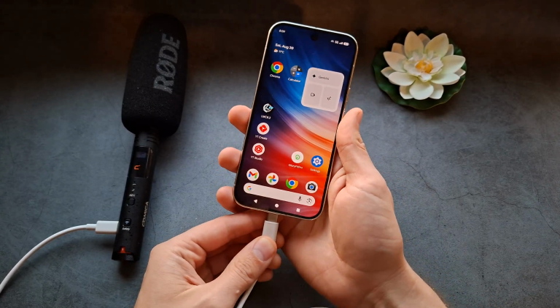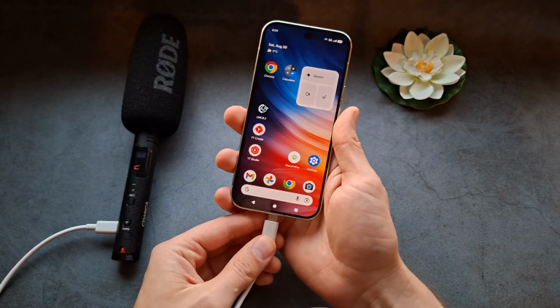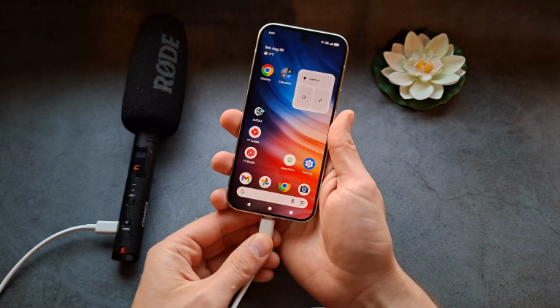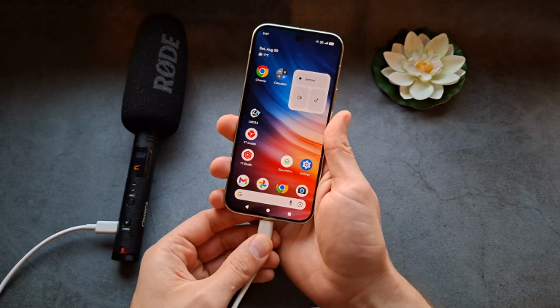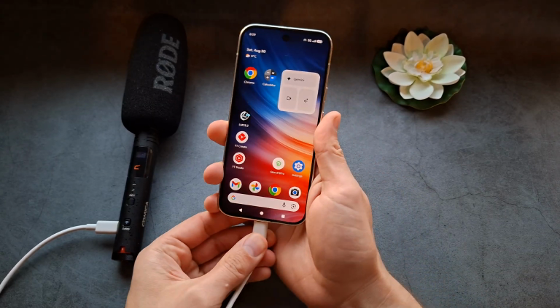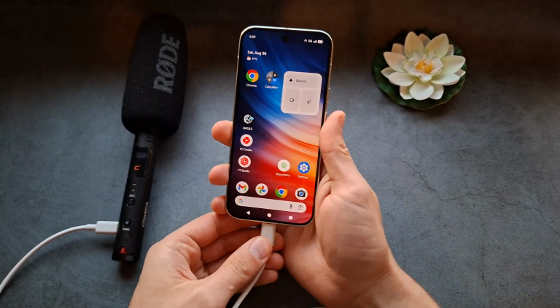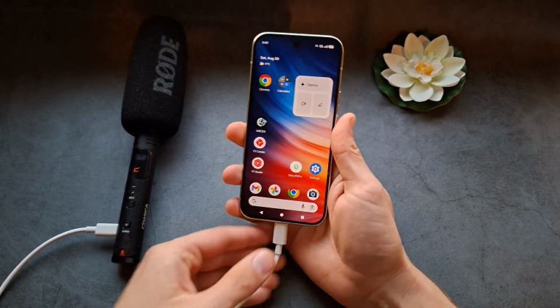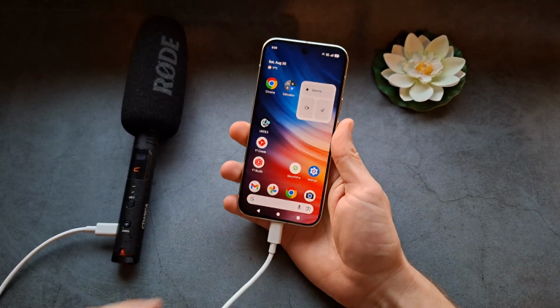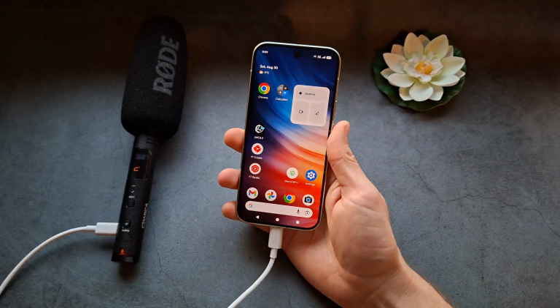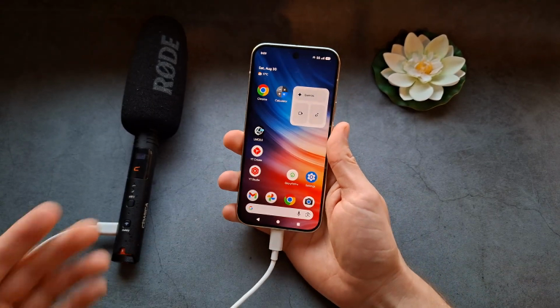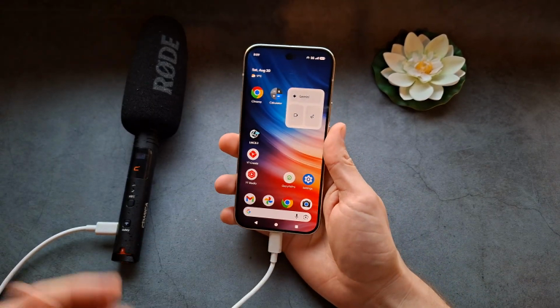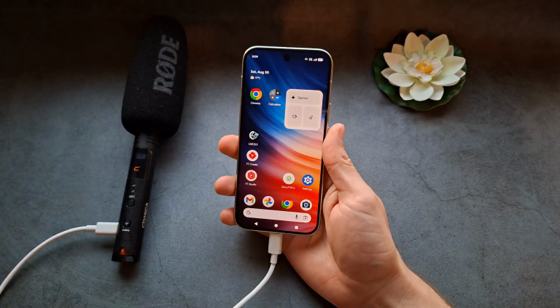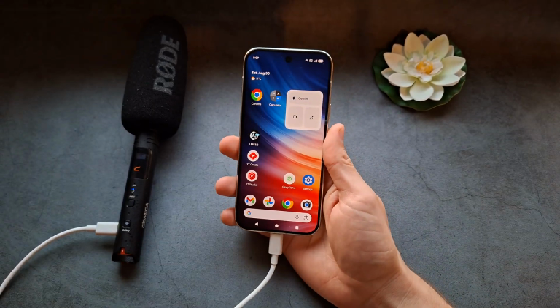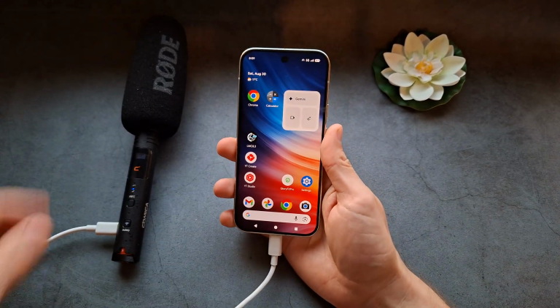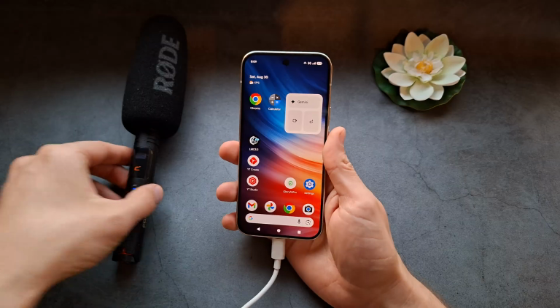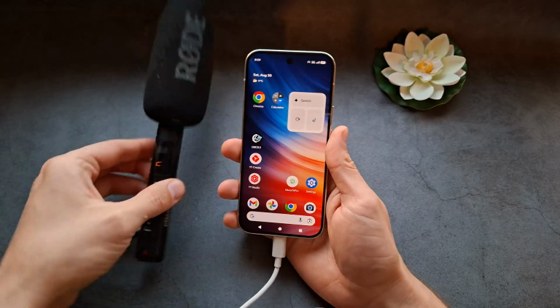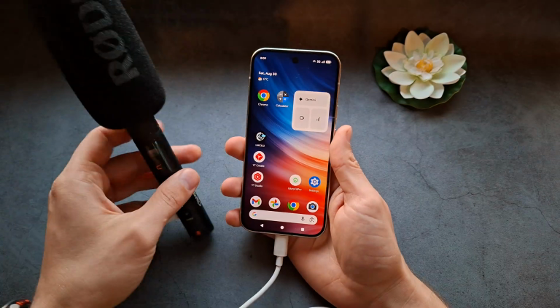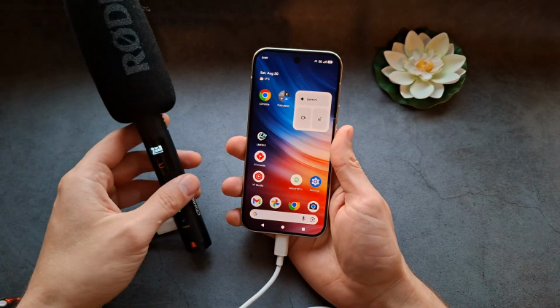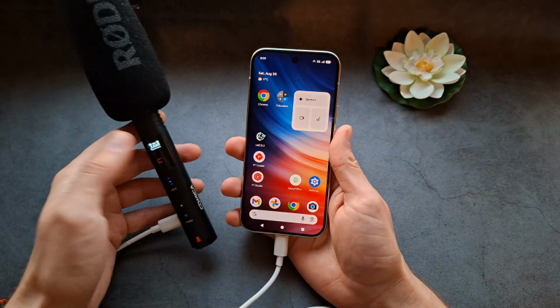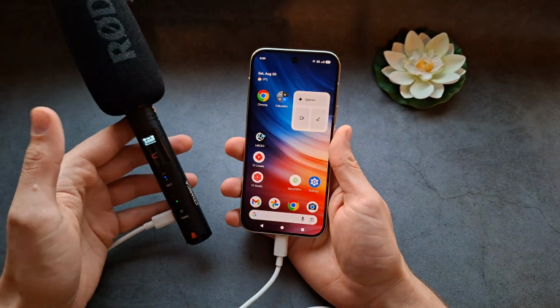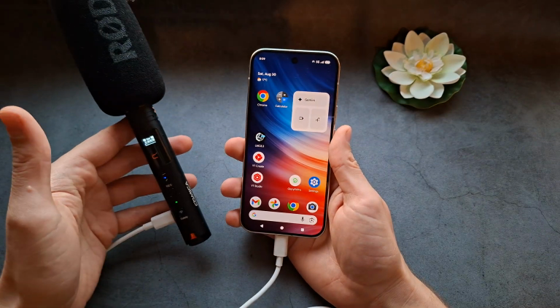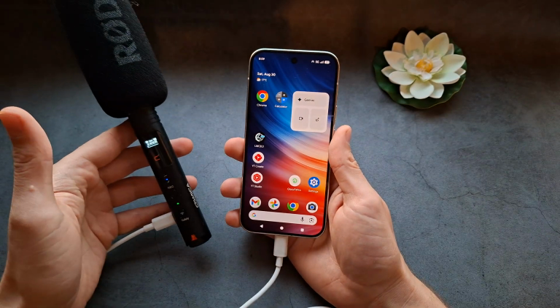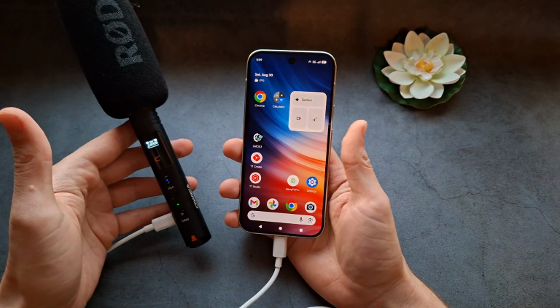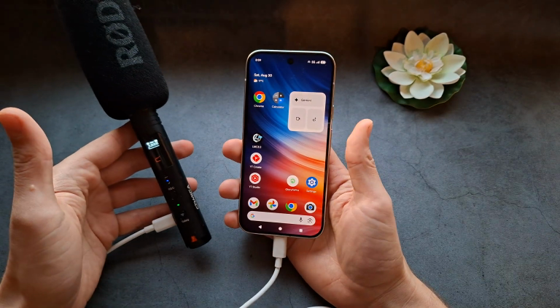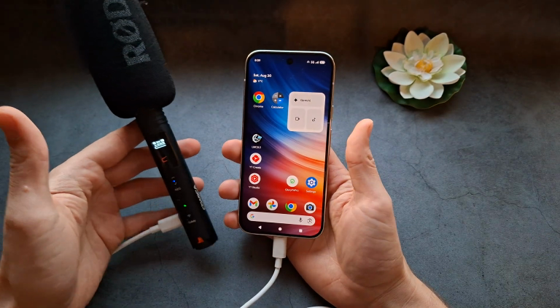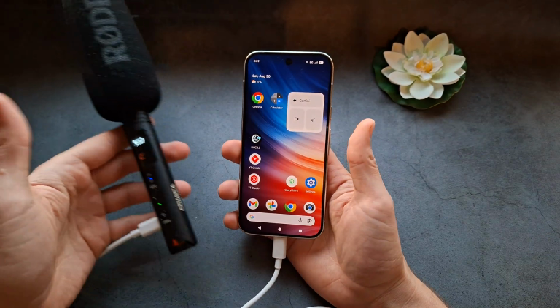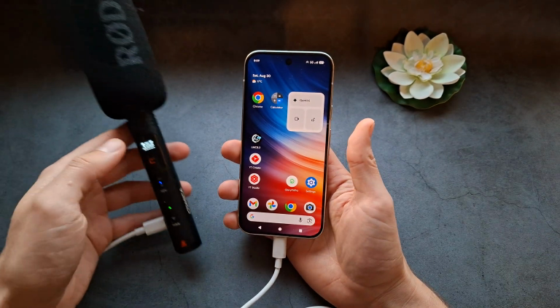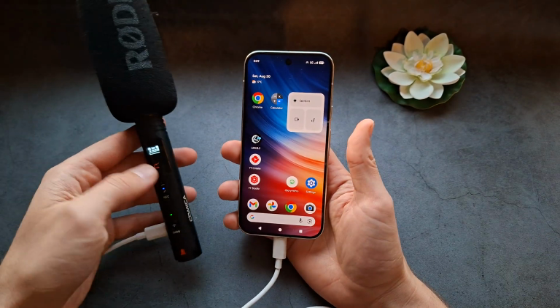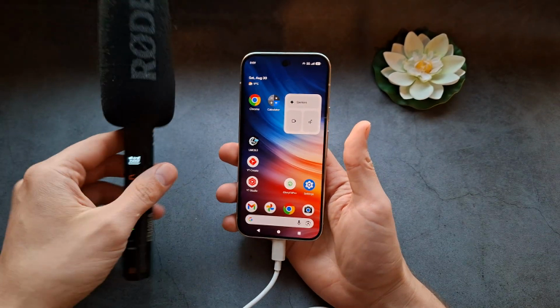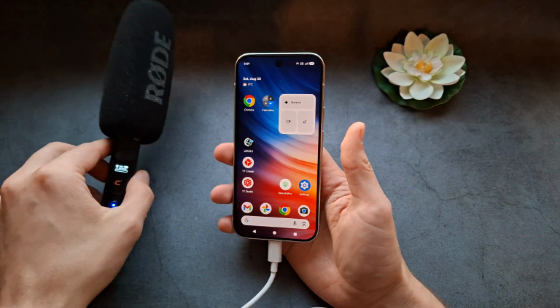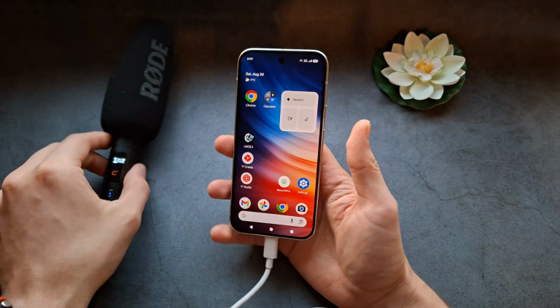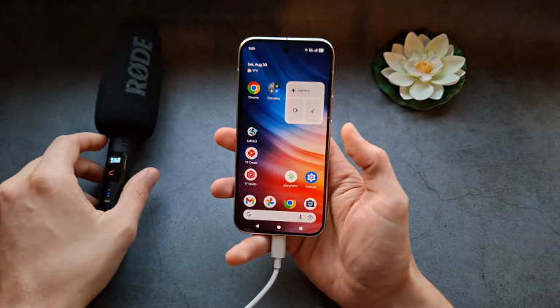If I connect the microphone to my phone, it will start to work — and yeah, it's working essentially.